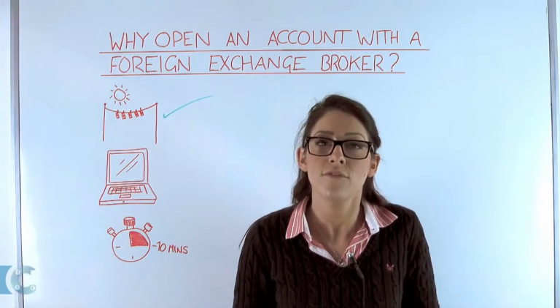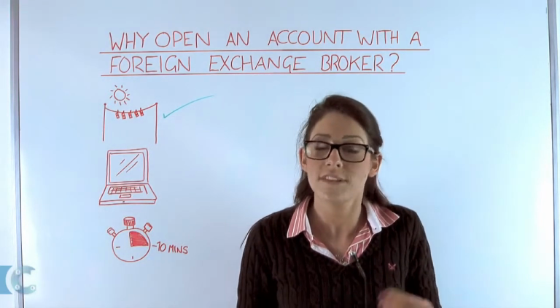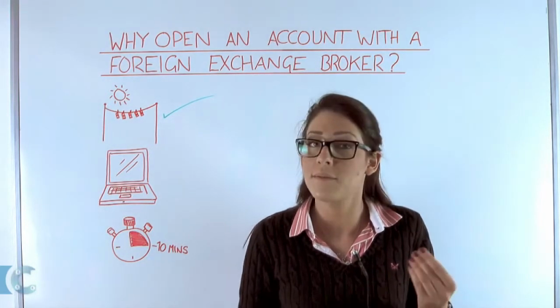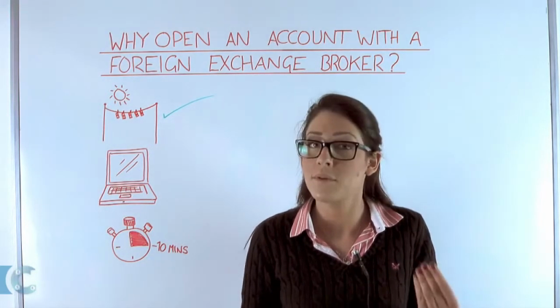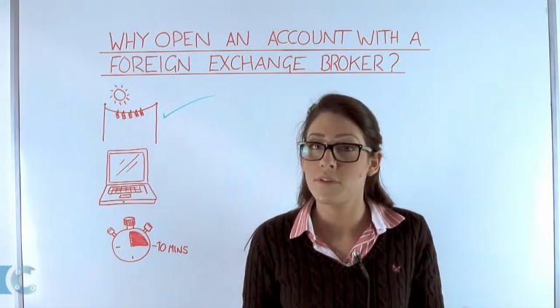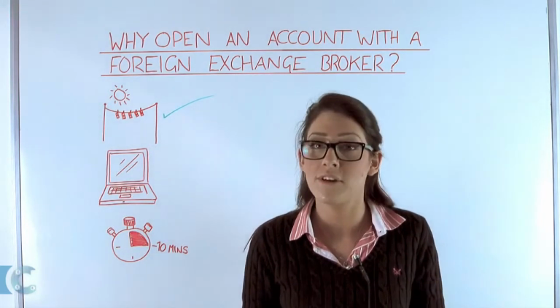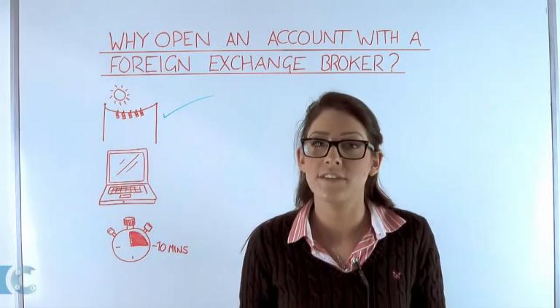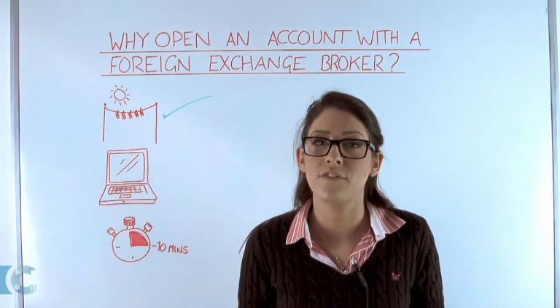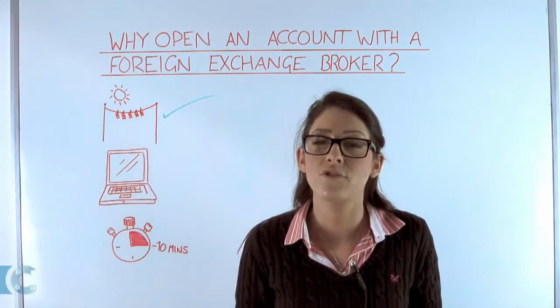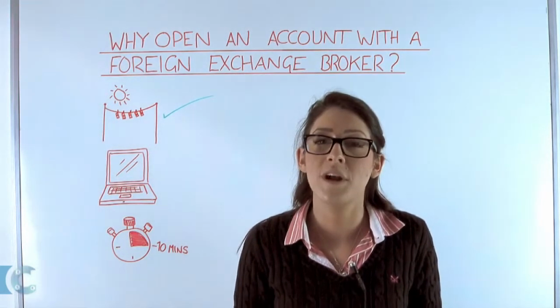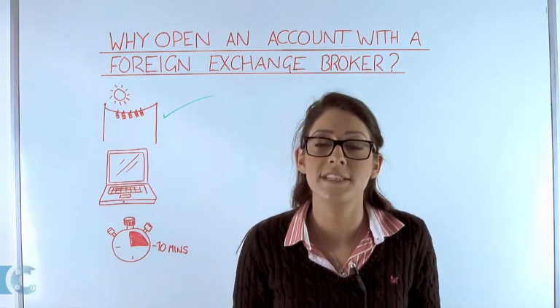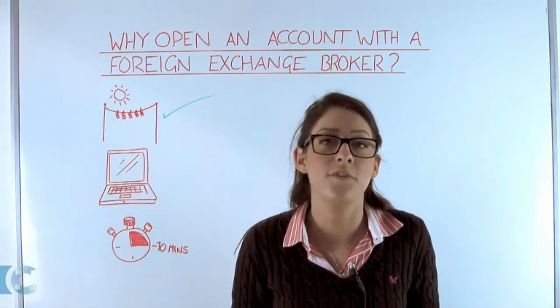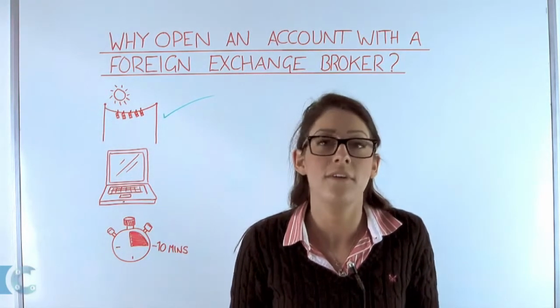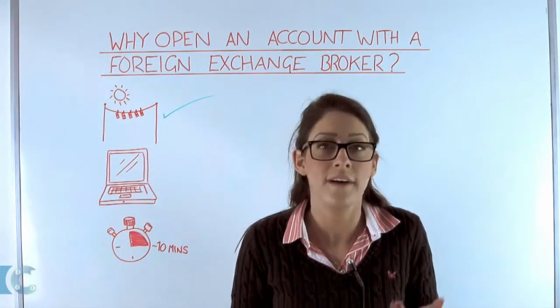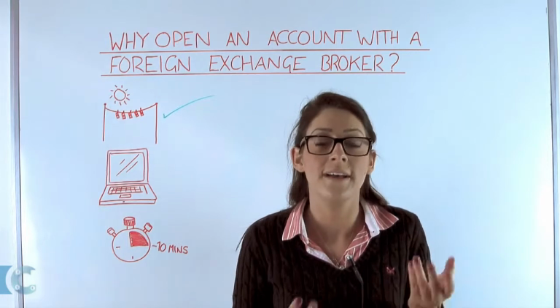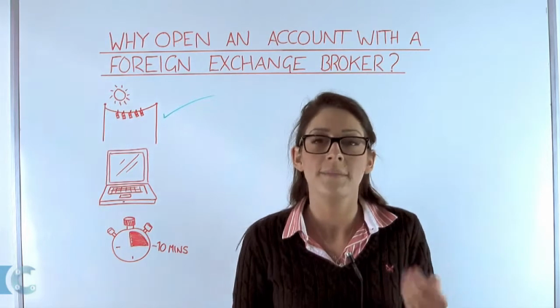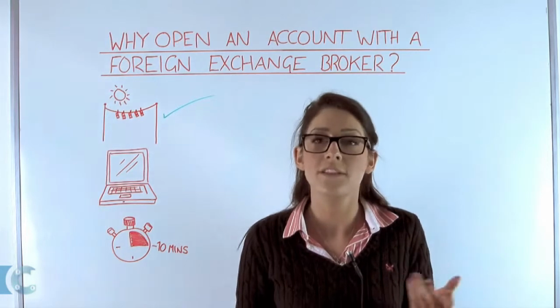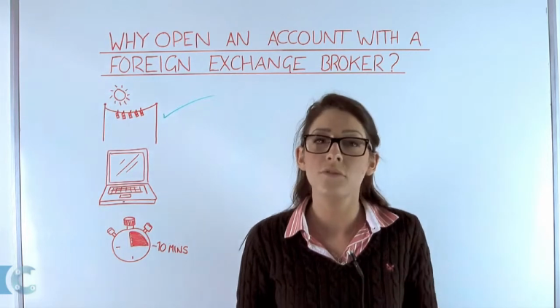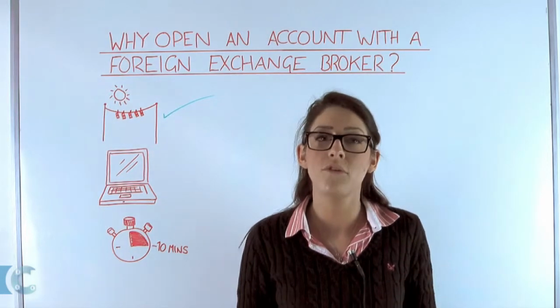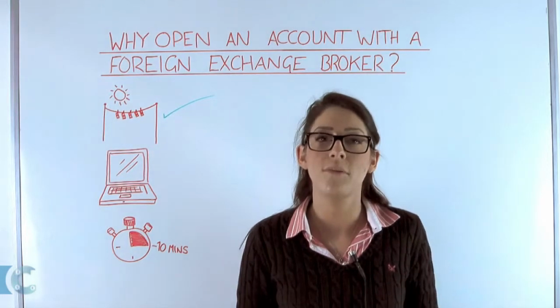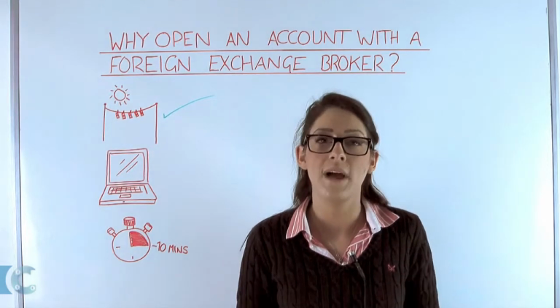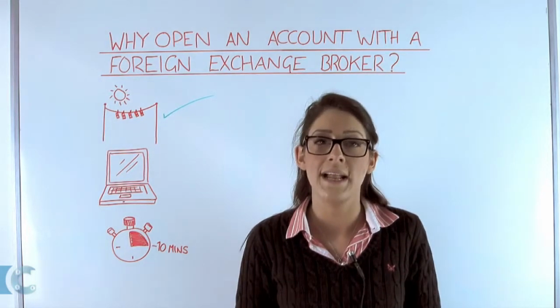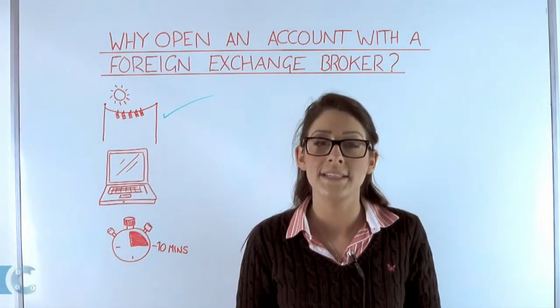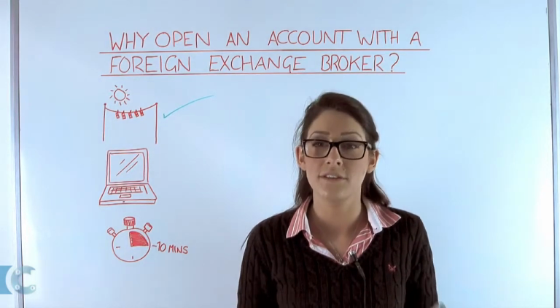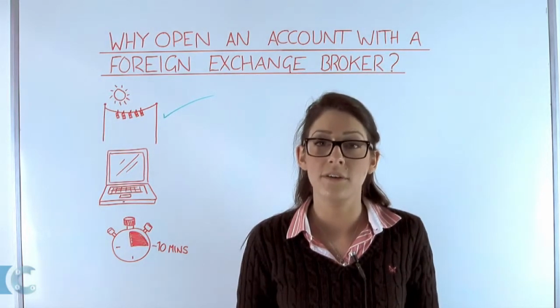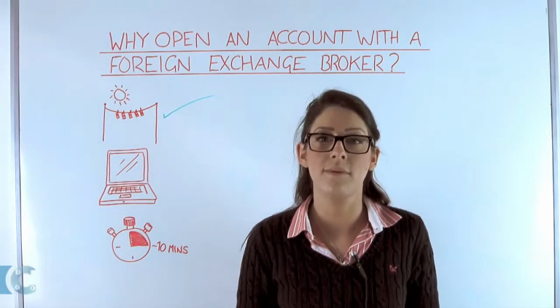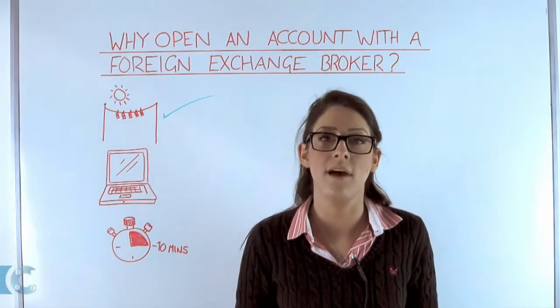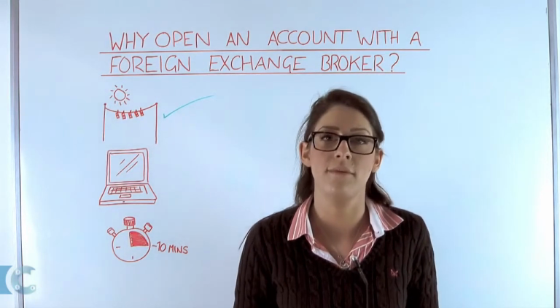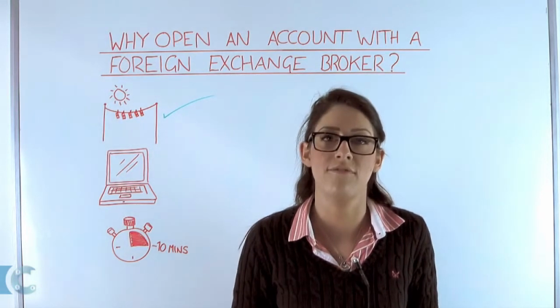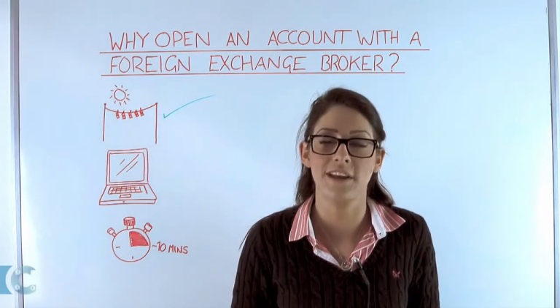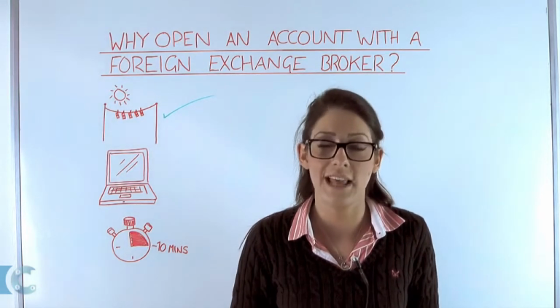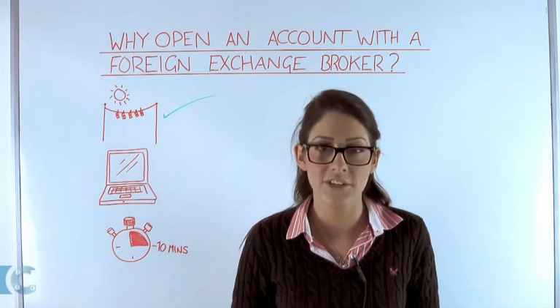For example, the reason for your transfer. It's all normal and to comply with regulation.